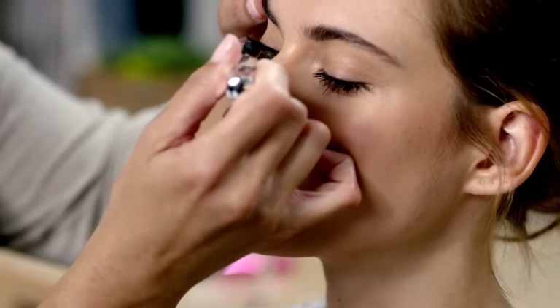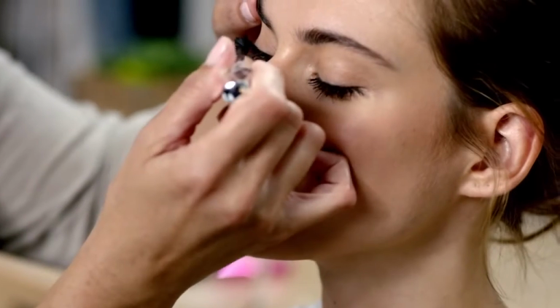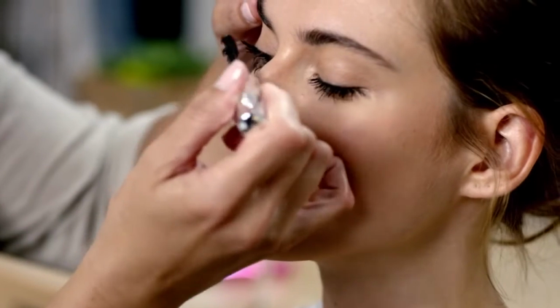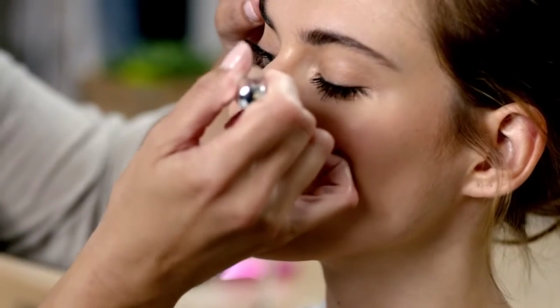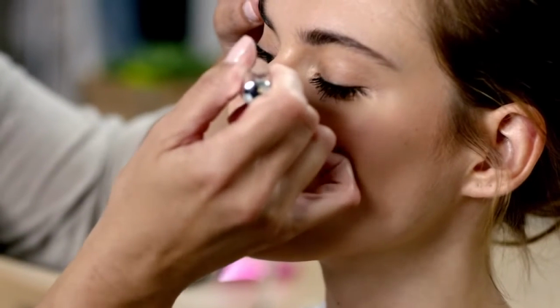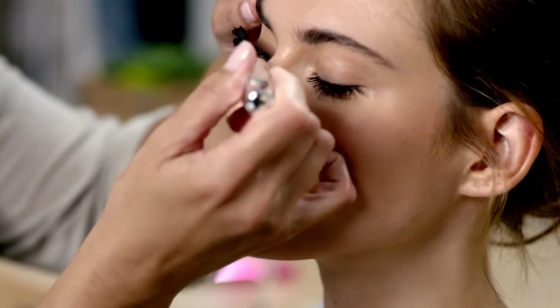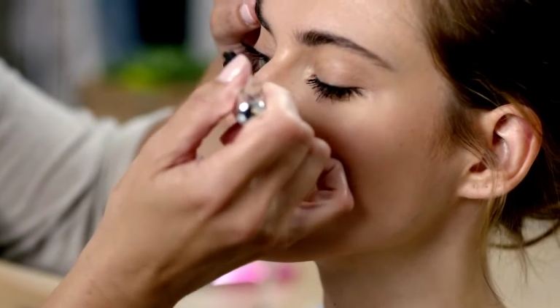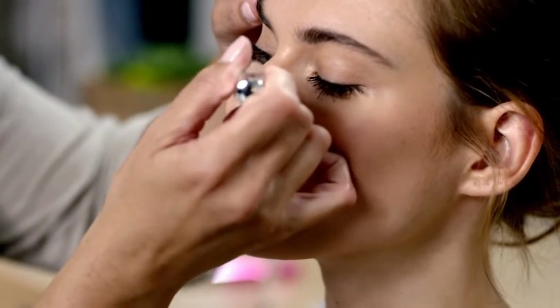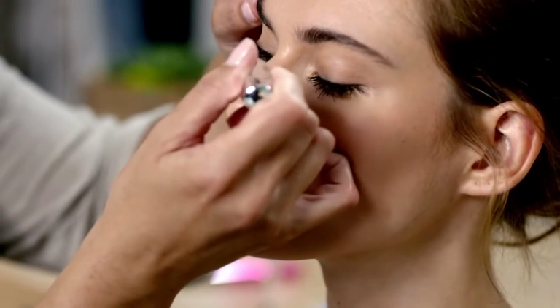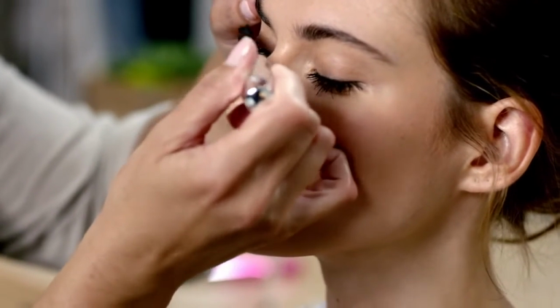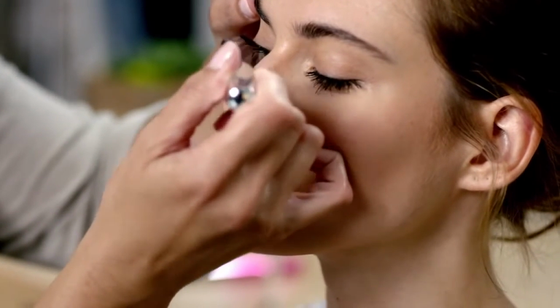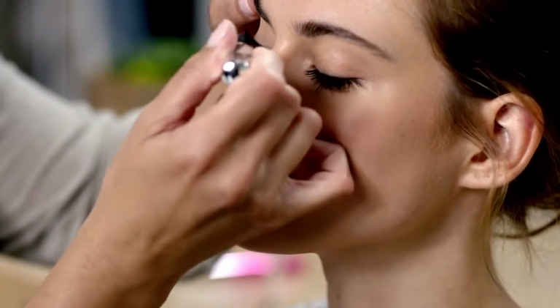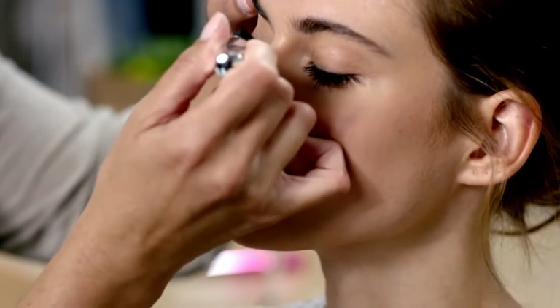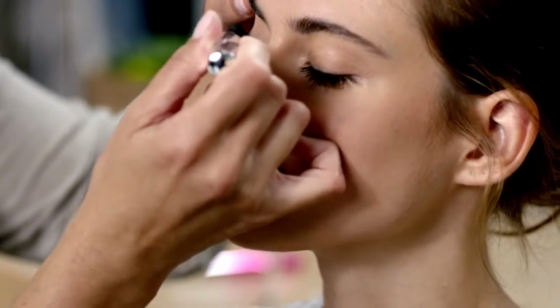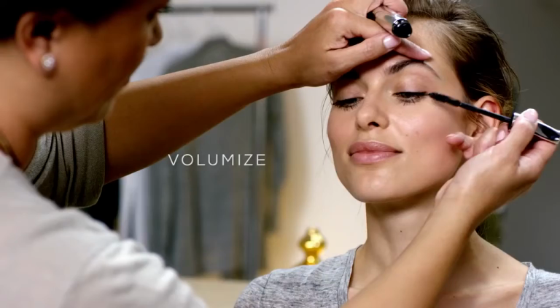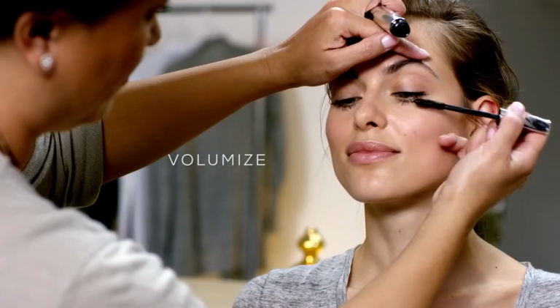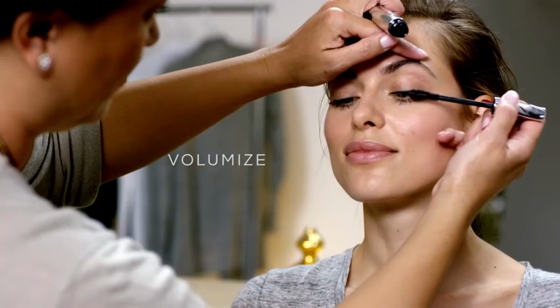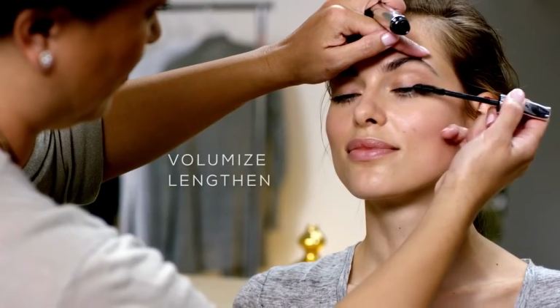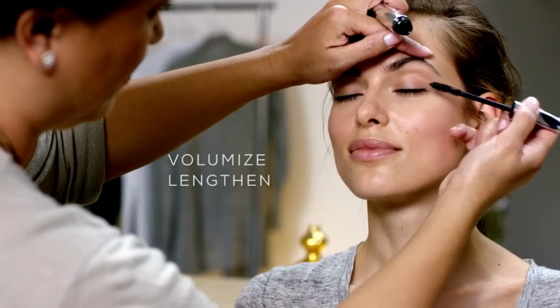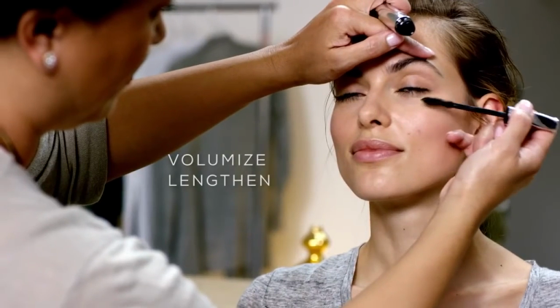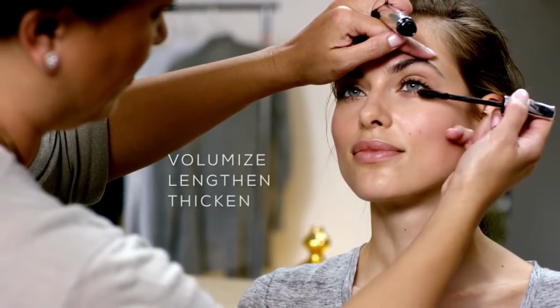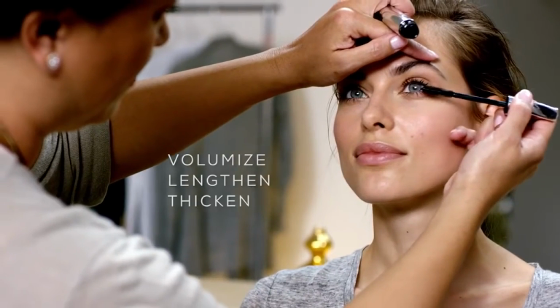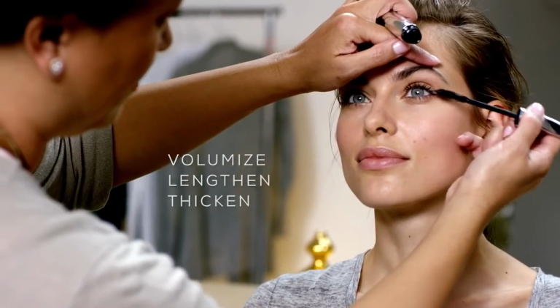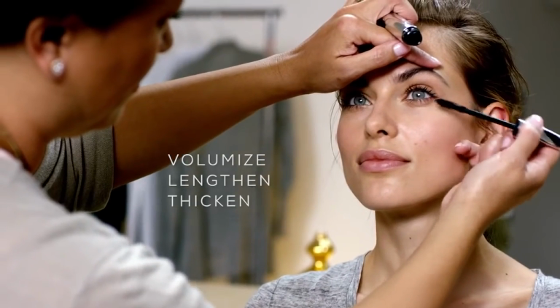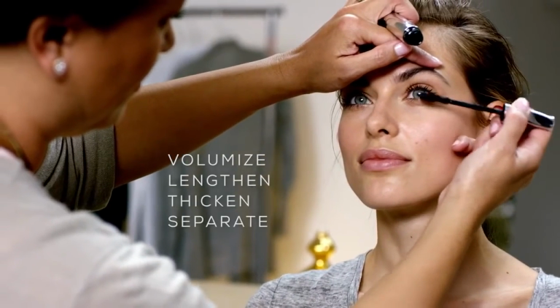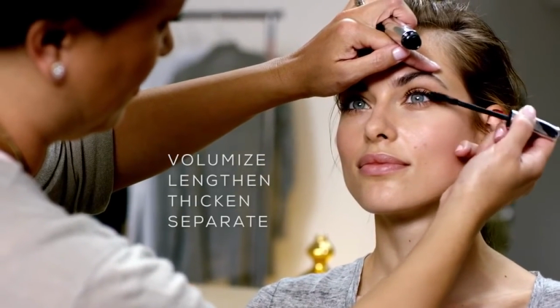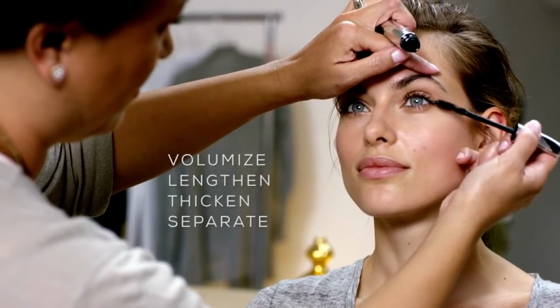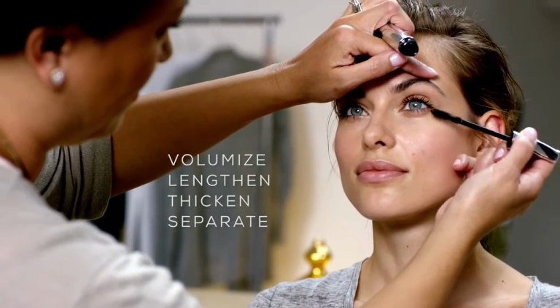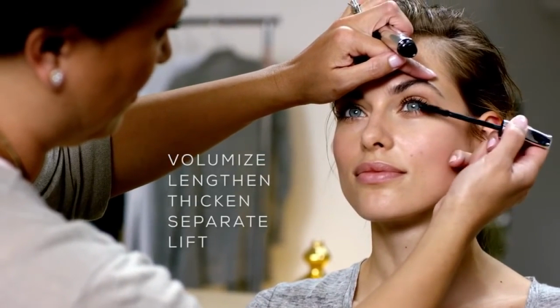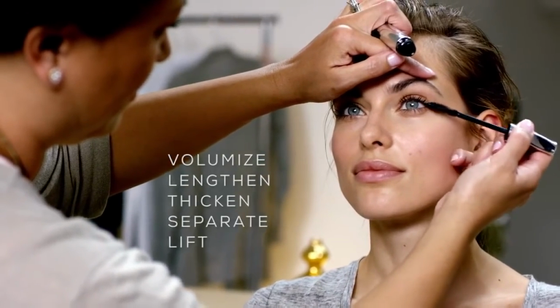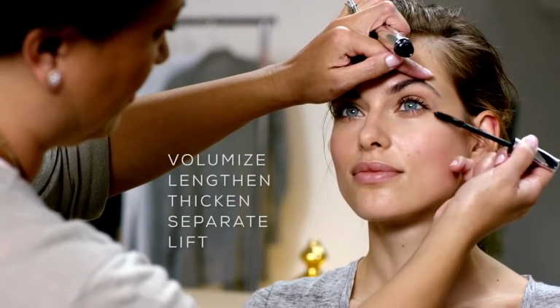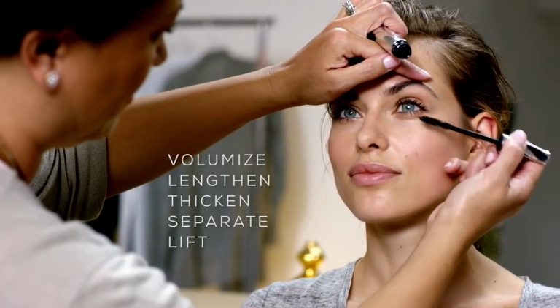Just zigzag your way up your lashes to volumize, lengthen, thicken, separate, and lift.